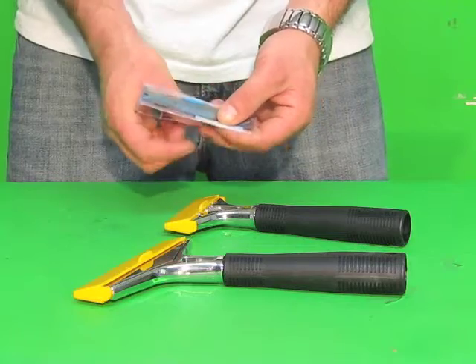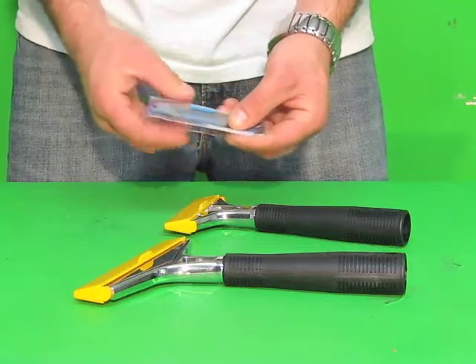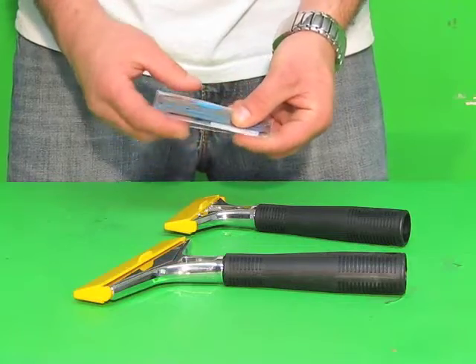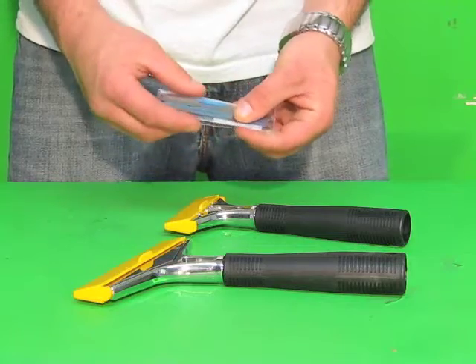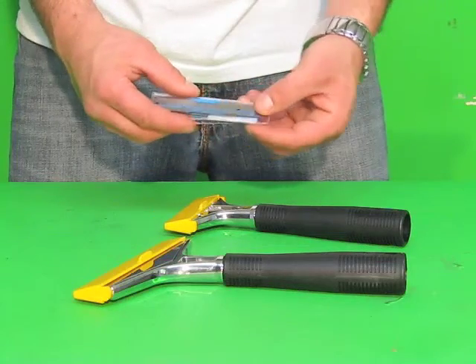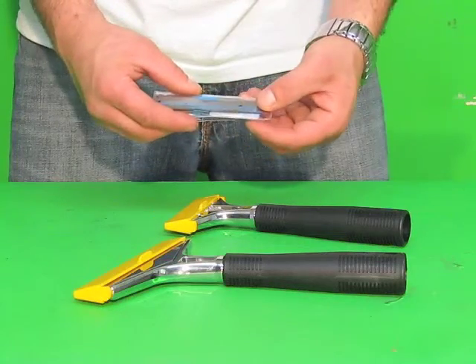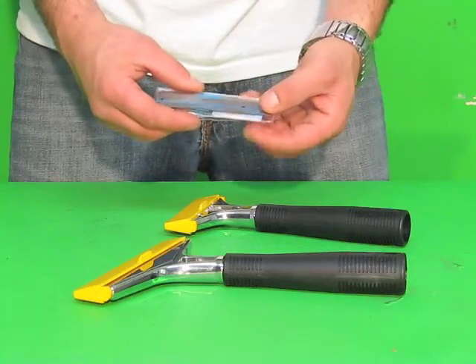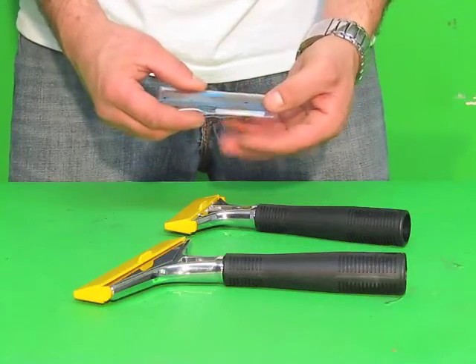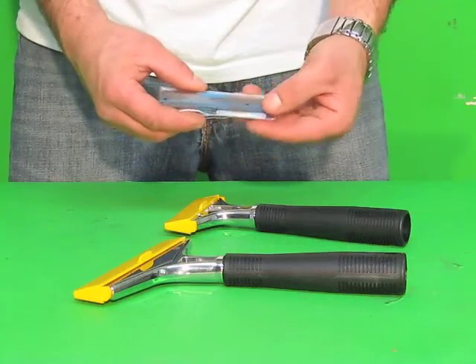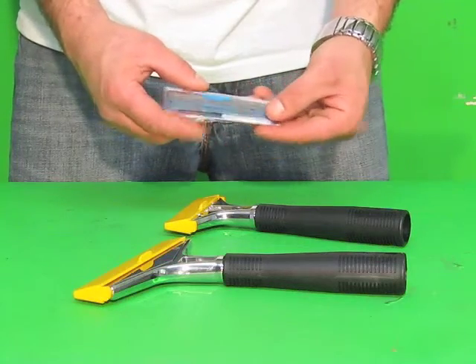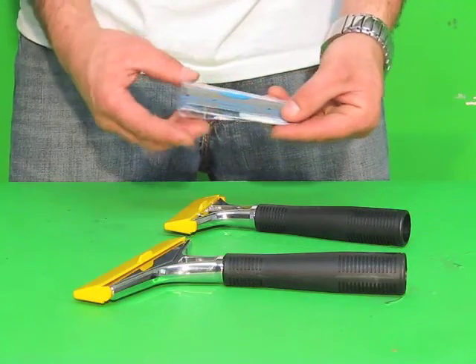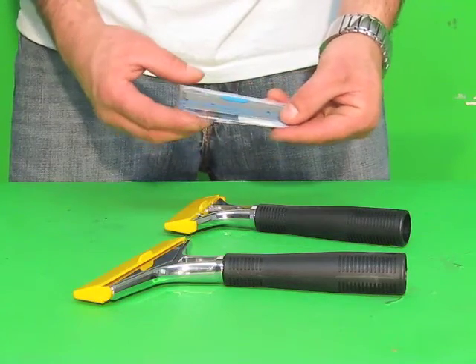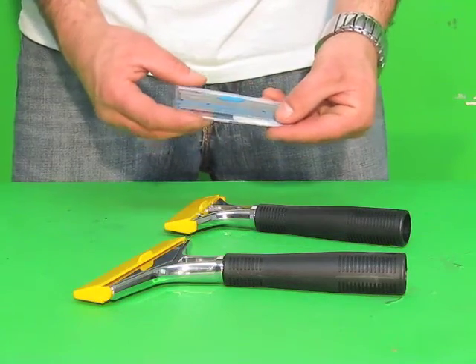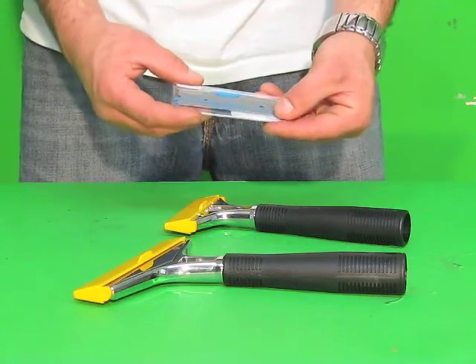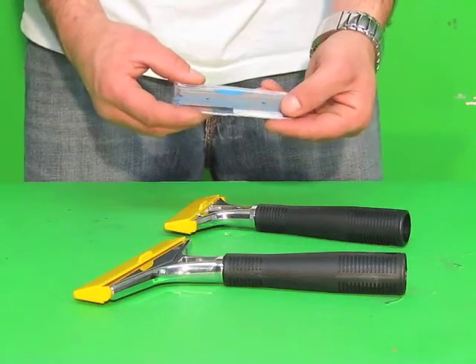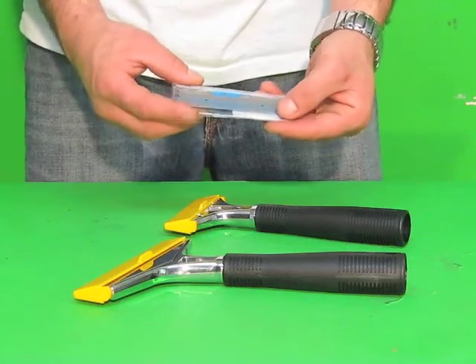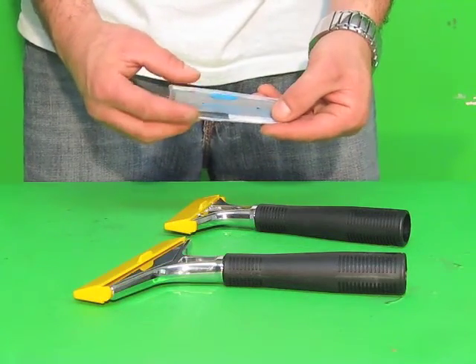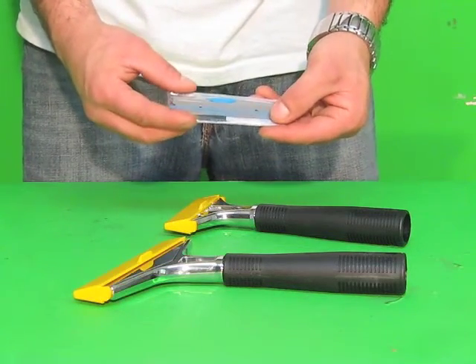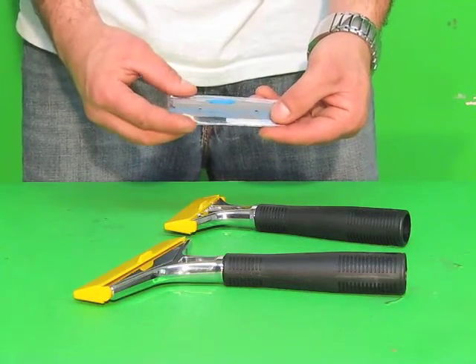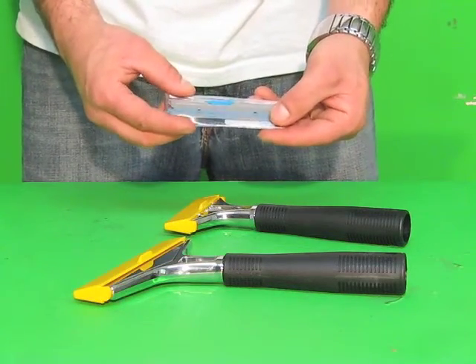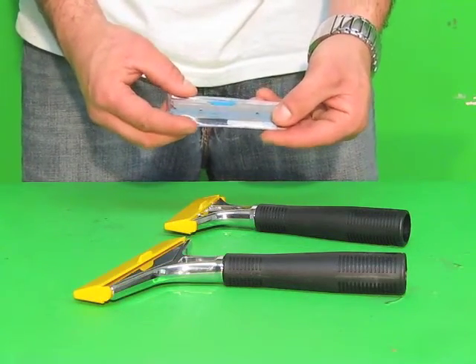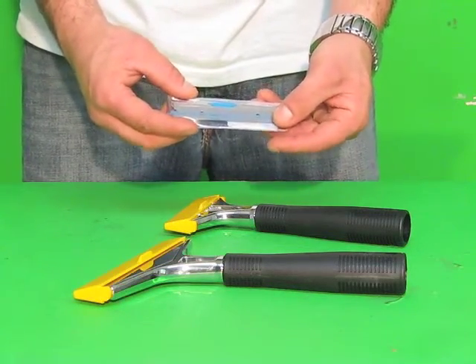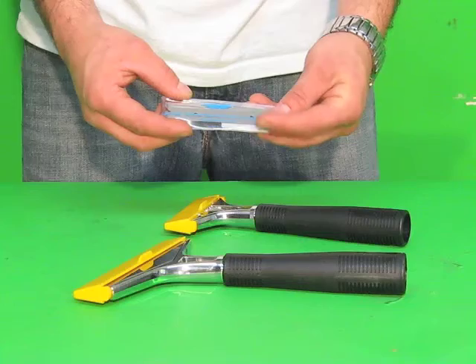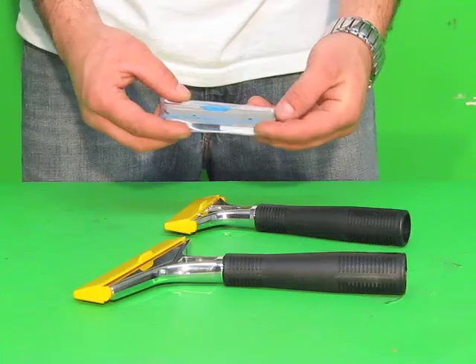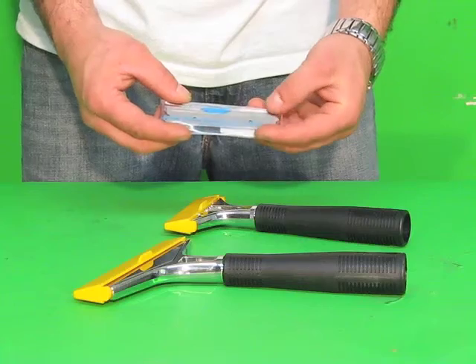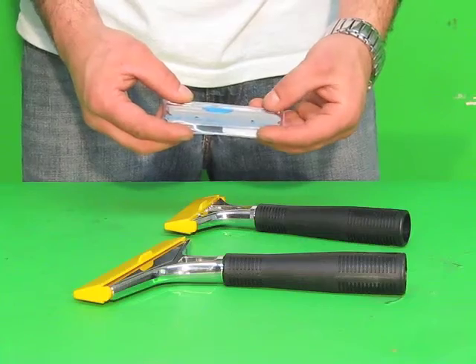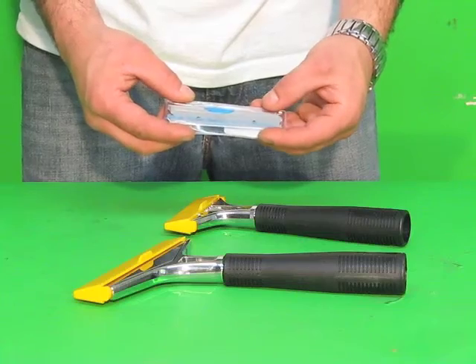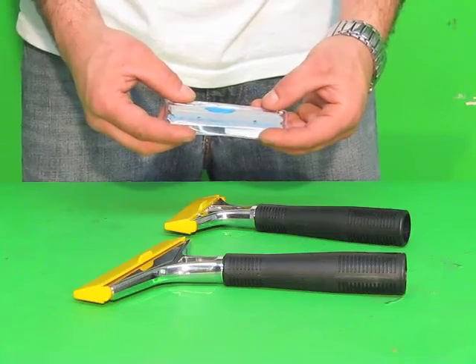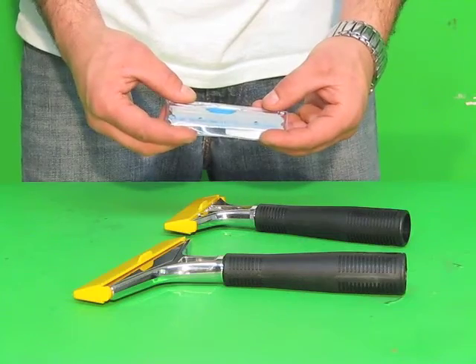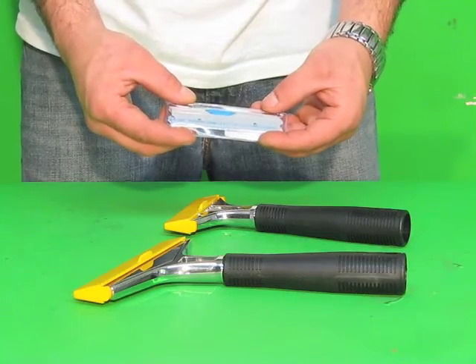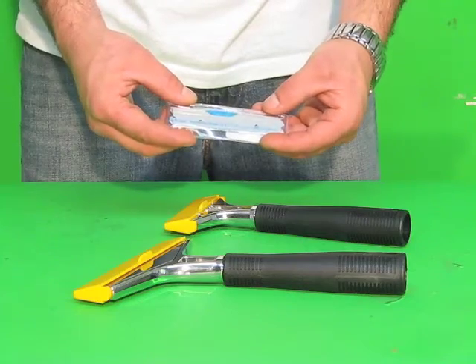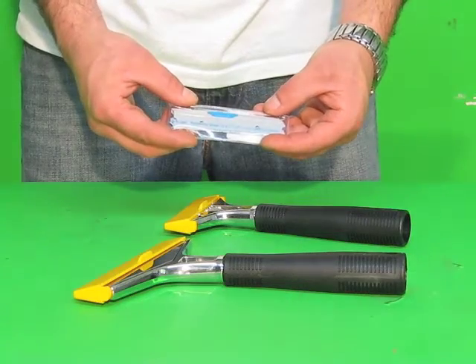These 10 packs of blades and the heavy duty scrapers 4 and 6 inch are now available at windowcleaningresource.com.